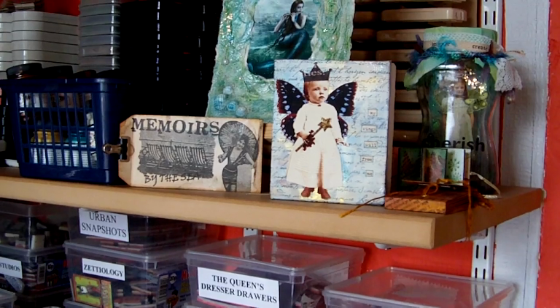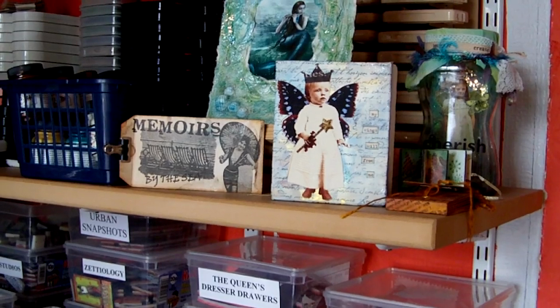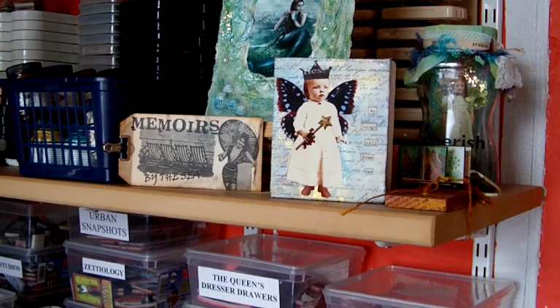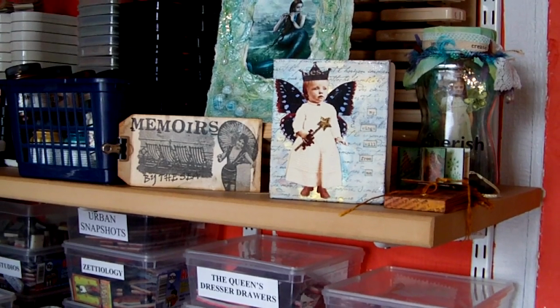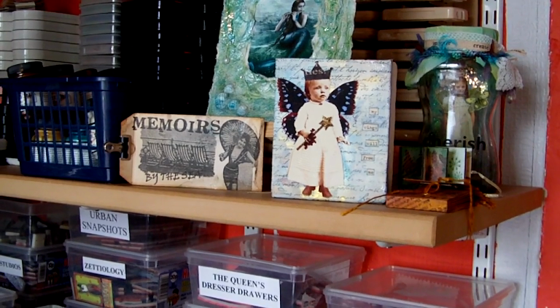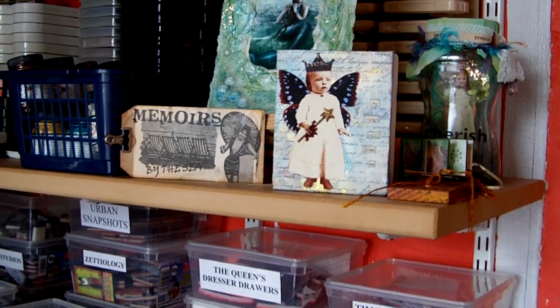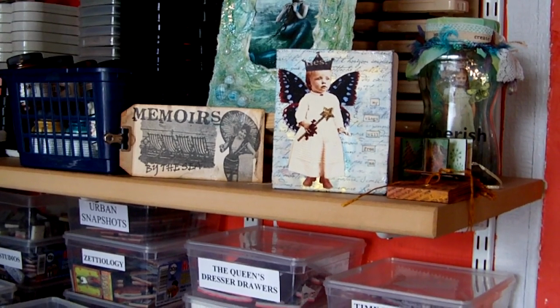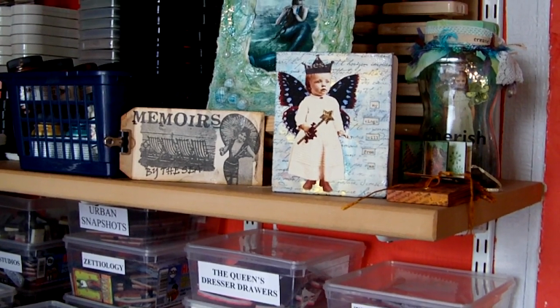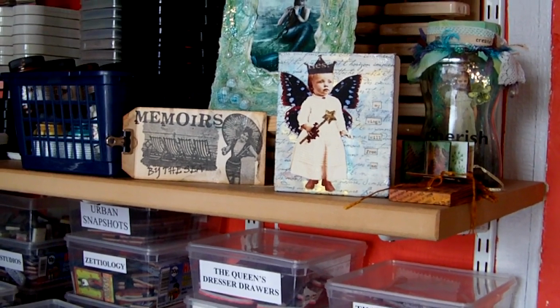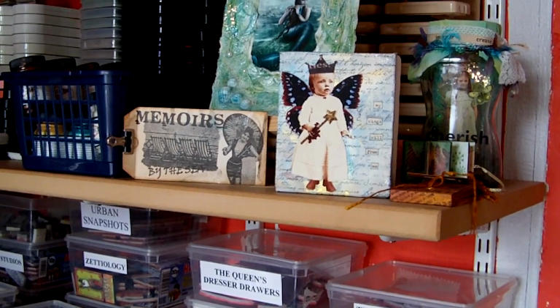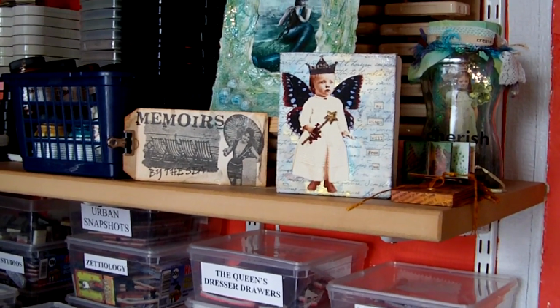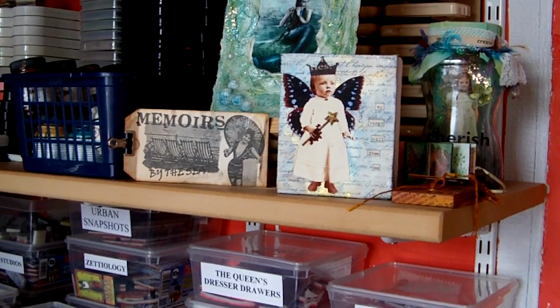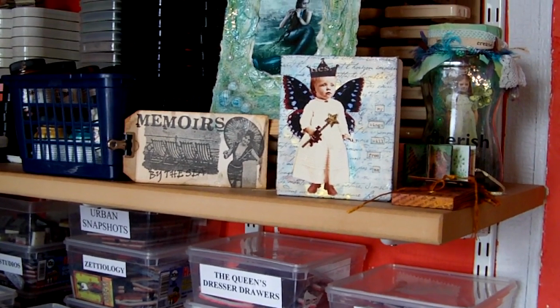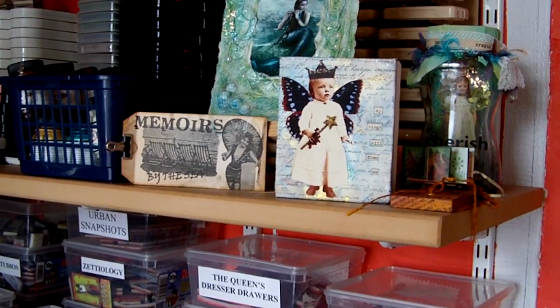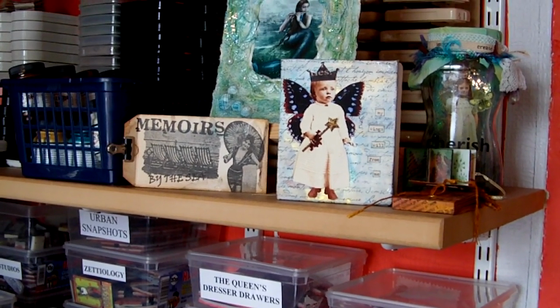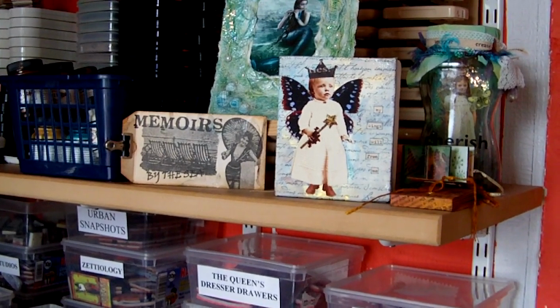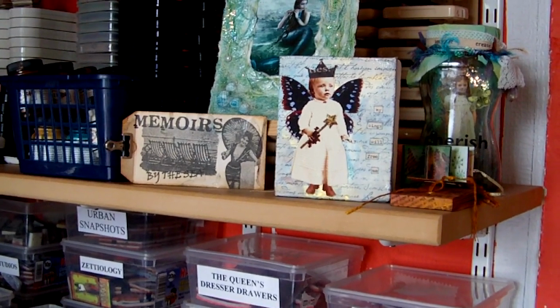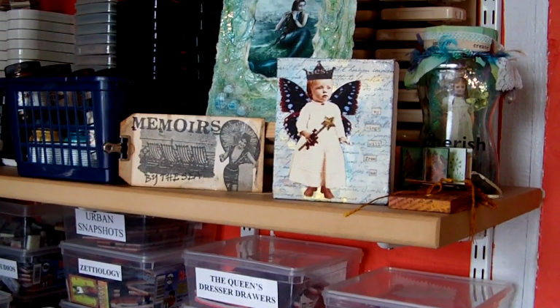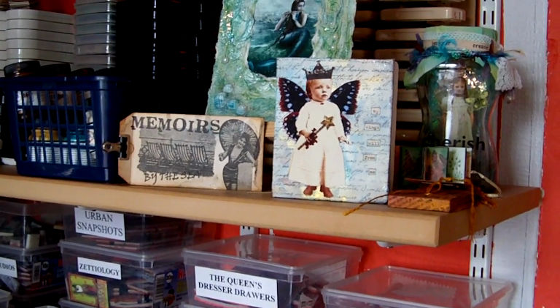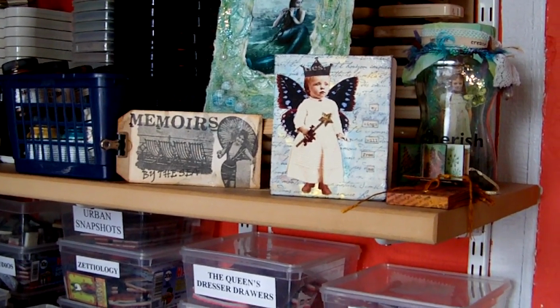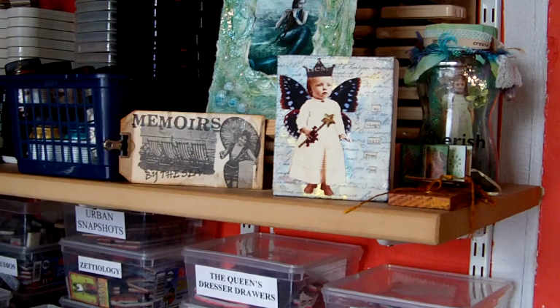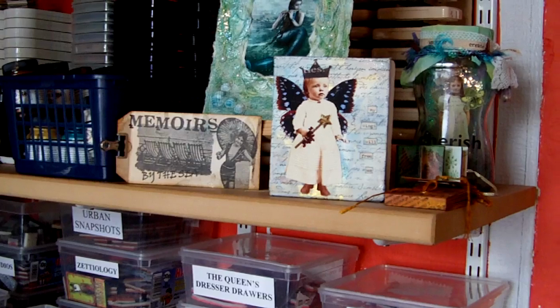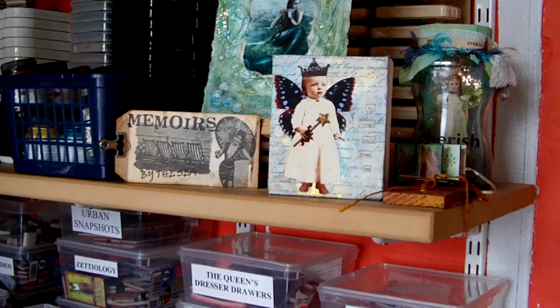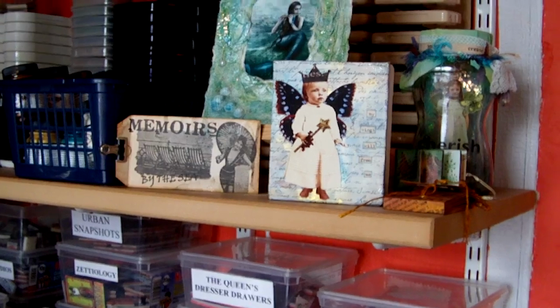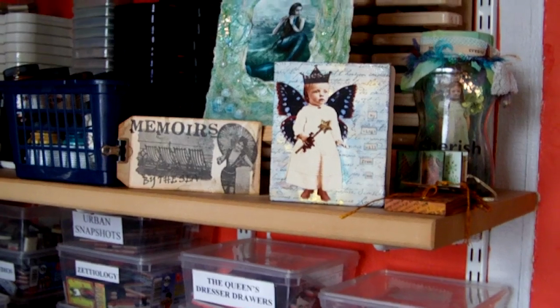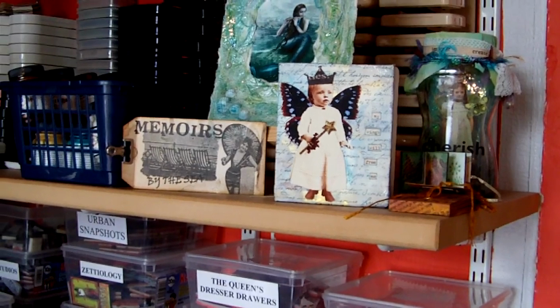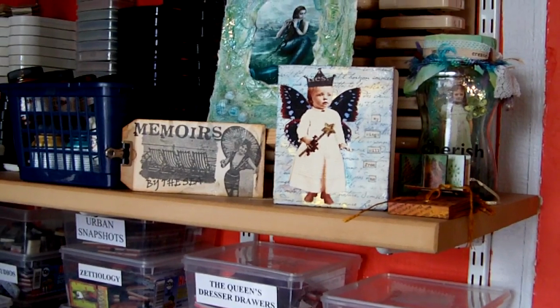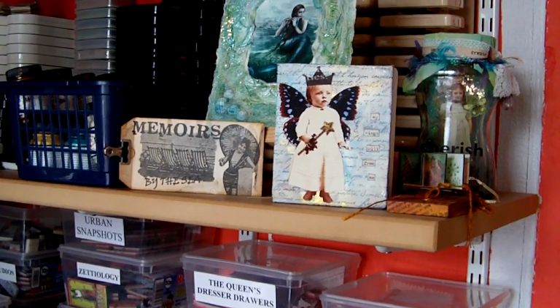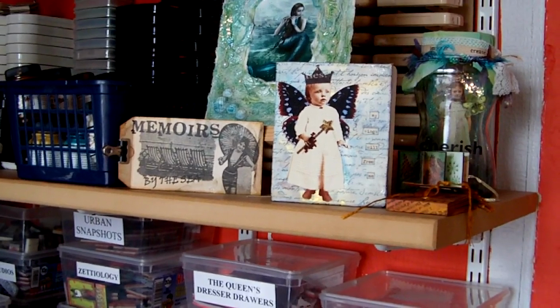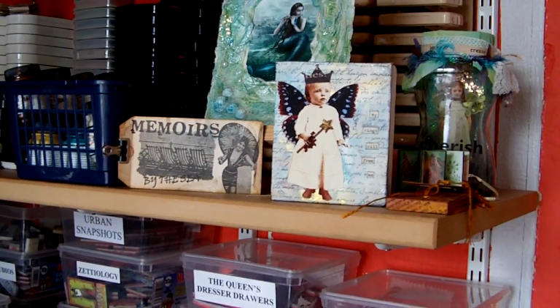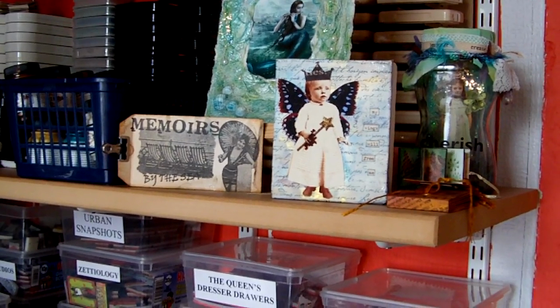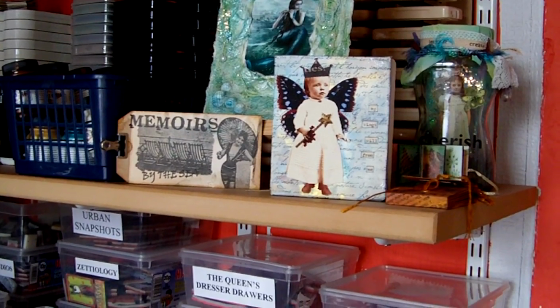Hi everyone. I've had a few requests to show how I organise my rubber stamp collection, so I'm going to do a quick video on that today.